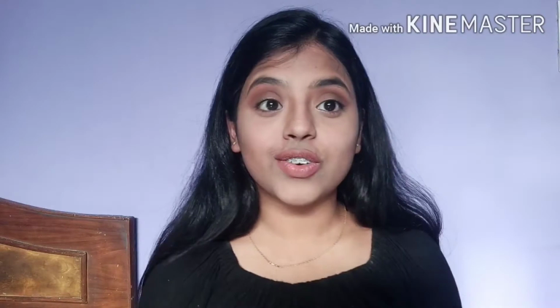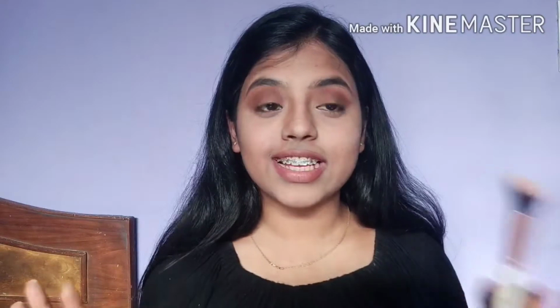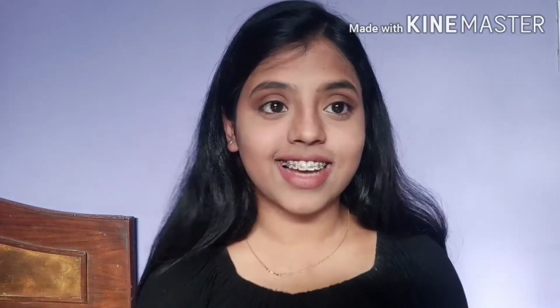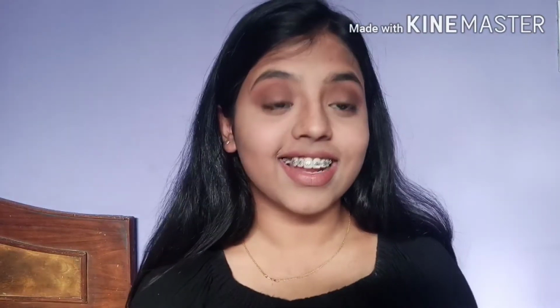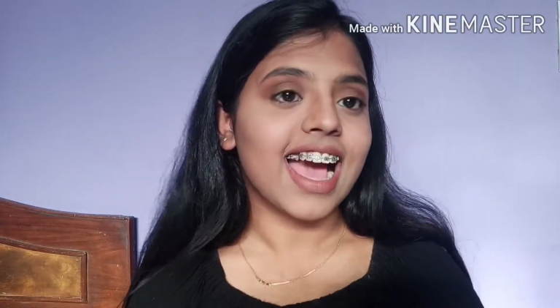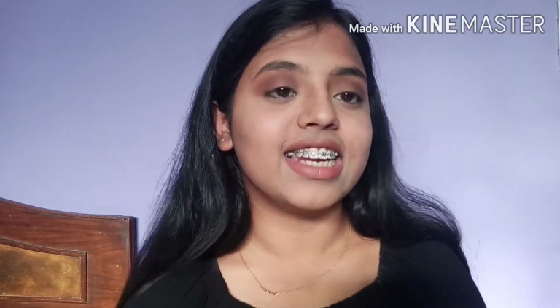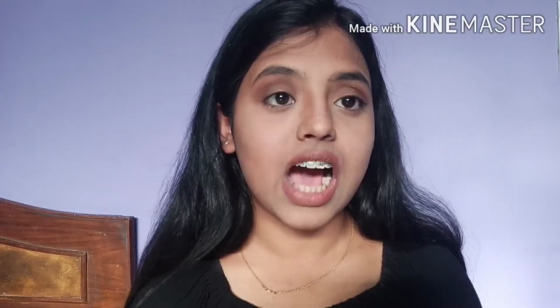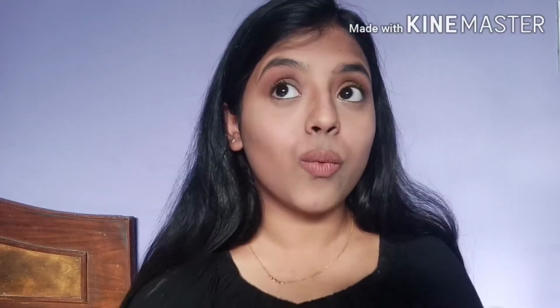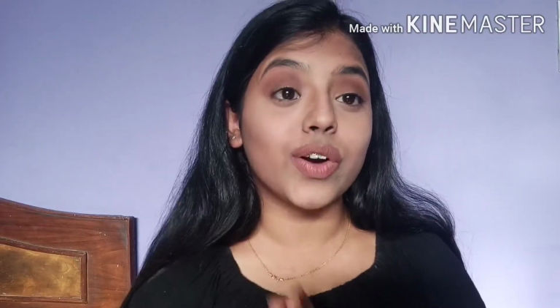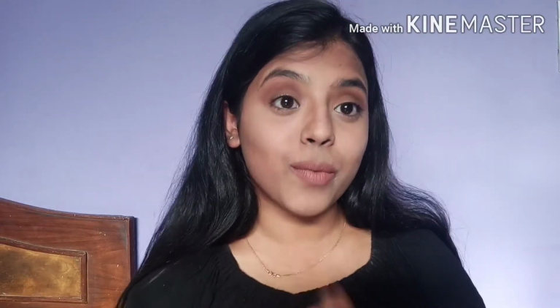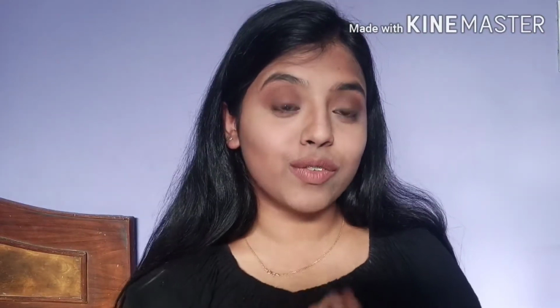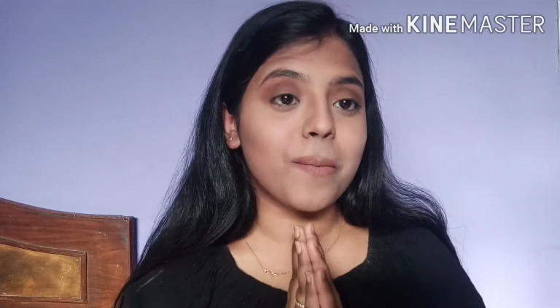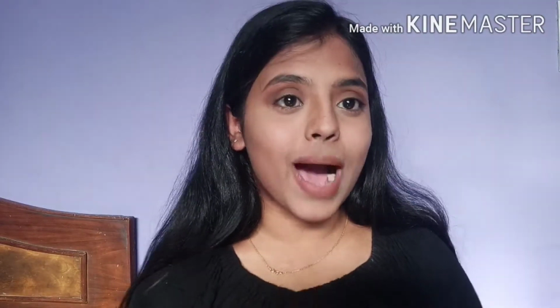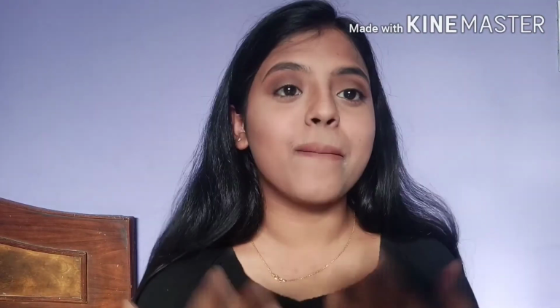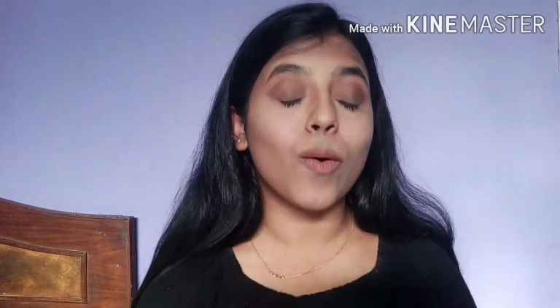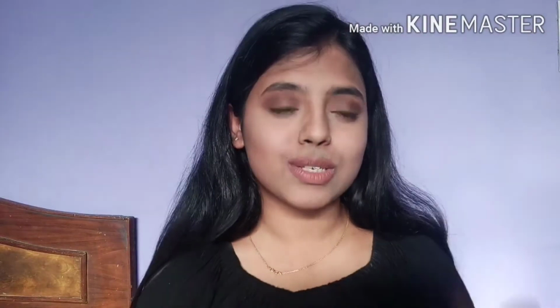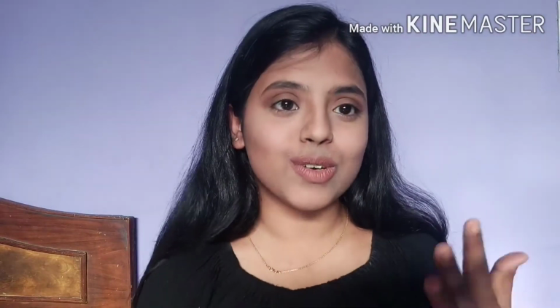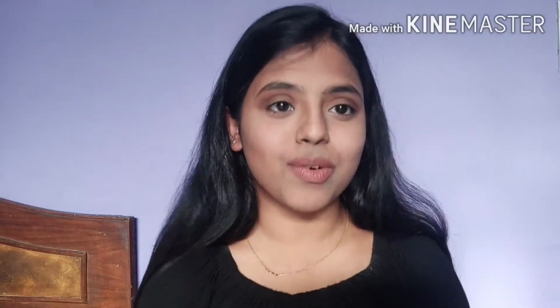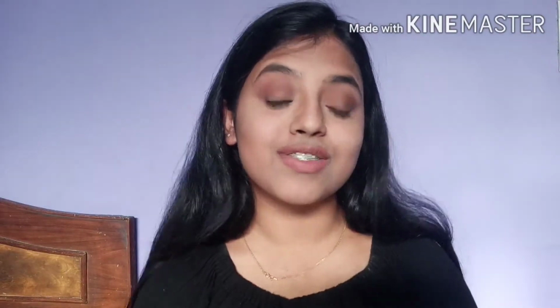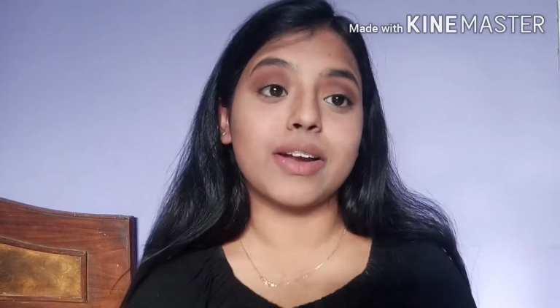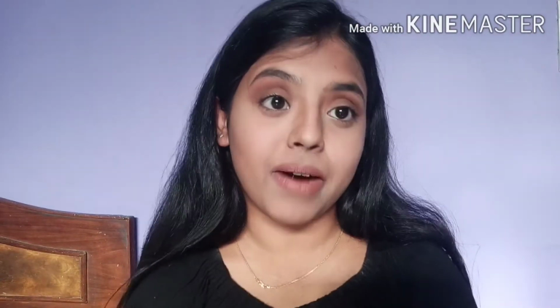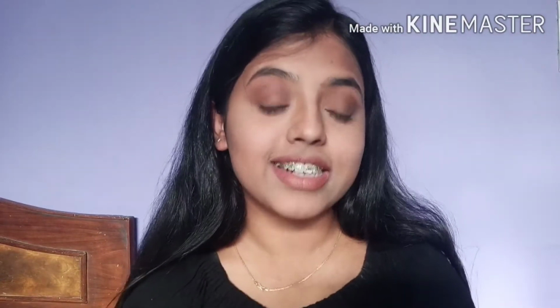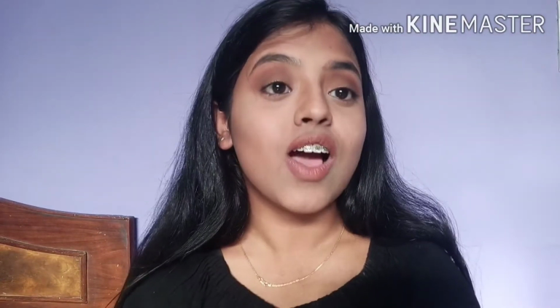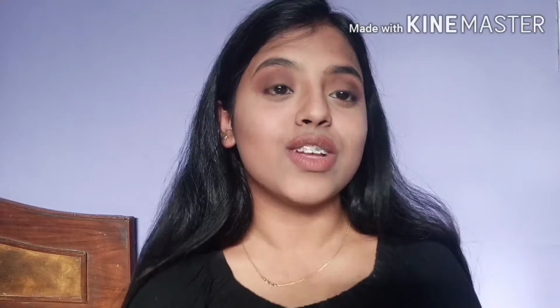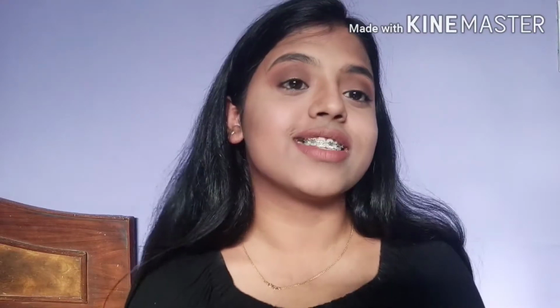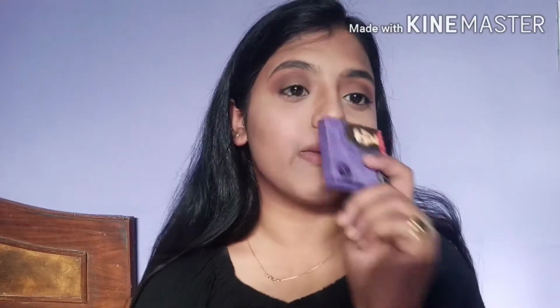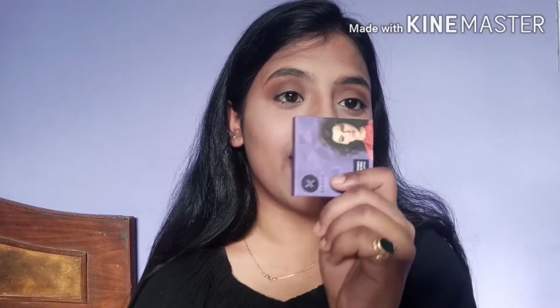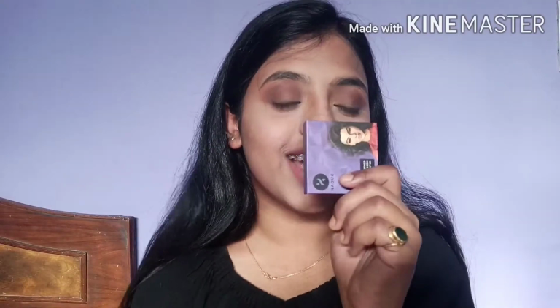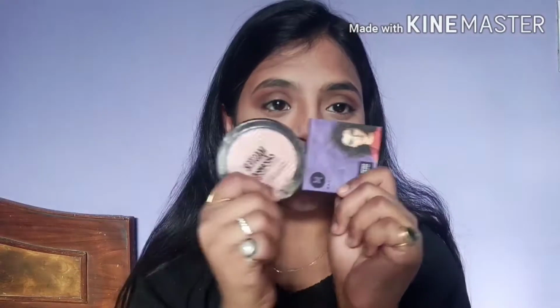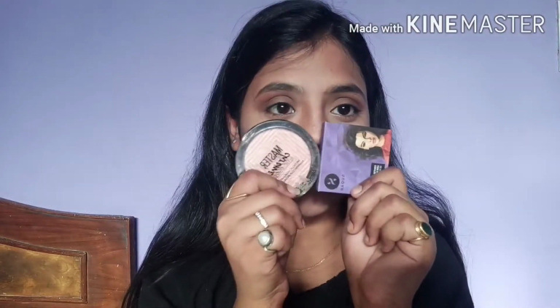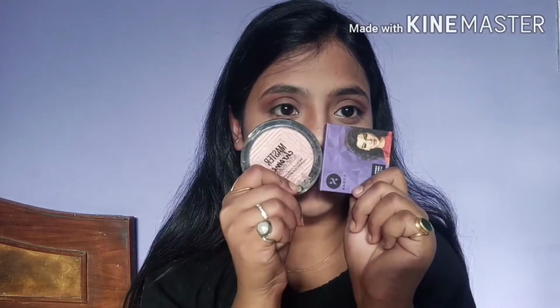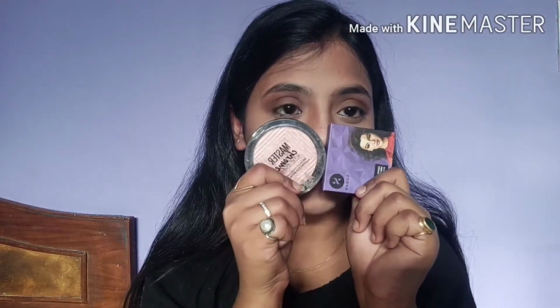You can see the difference after baking — it gives a more precise texture to your face, the contour is more visible, and your face looks so nice. Contouring is done and now we're gonna move to my most favorite parts — blush and highlighter!